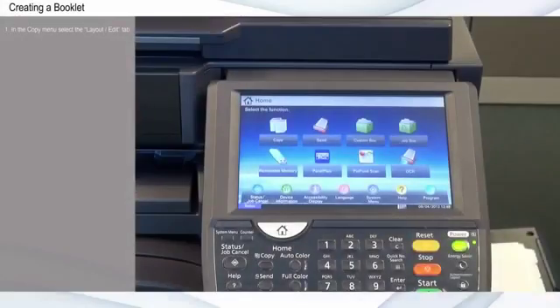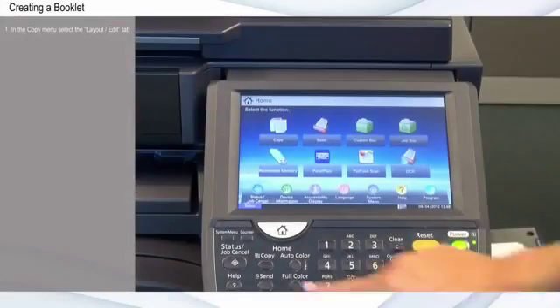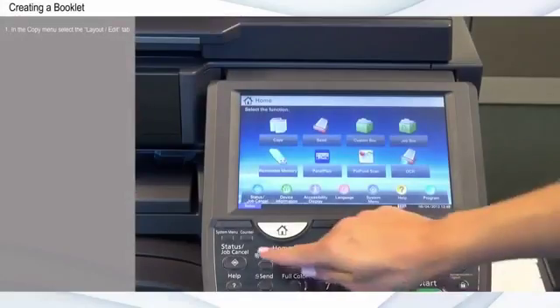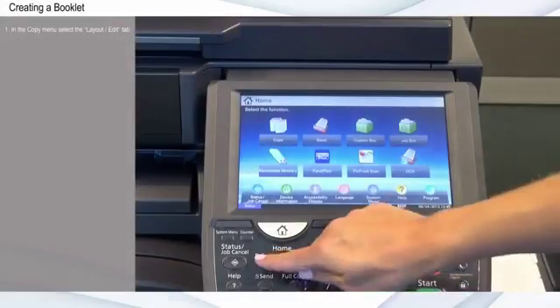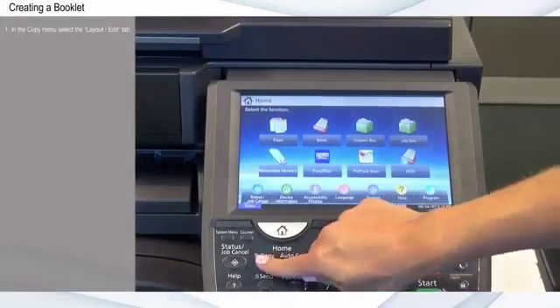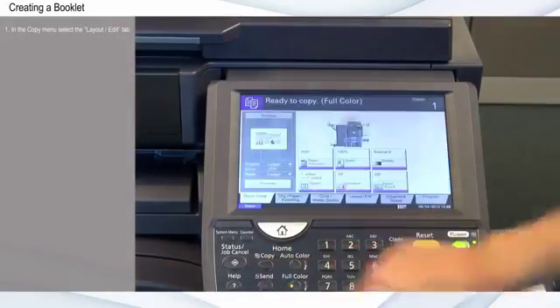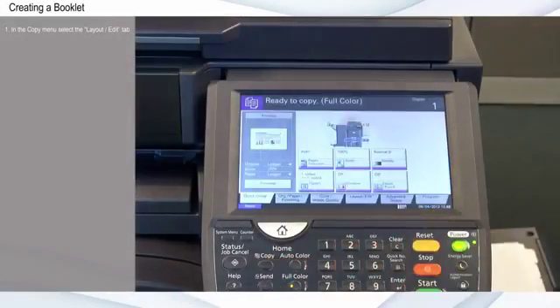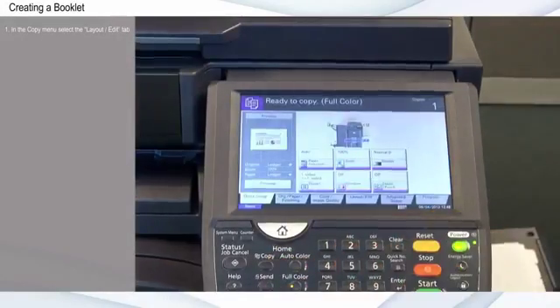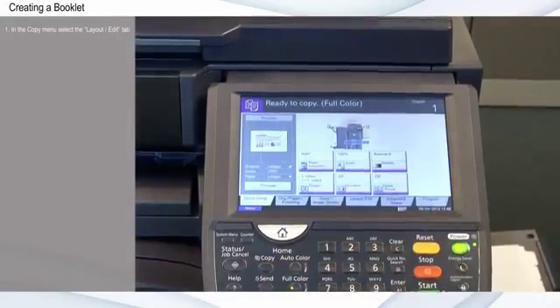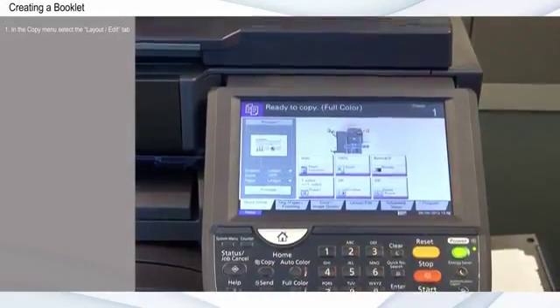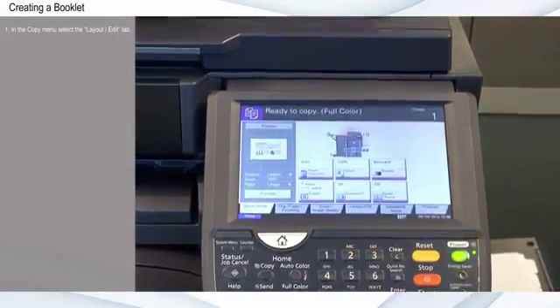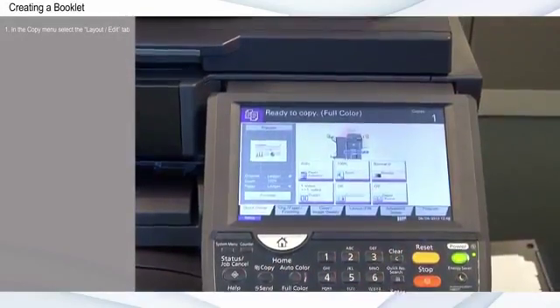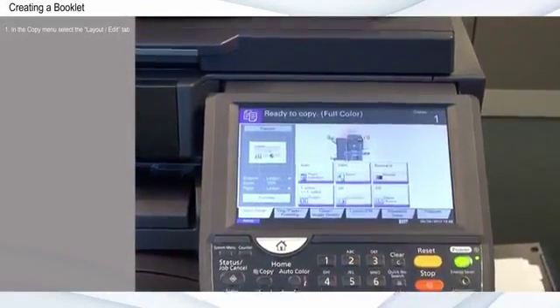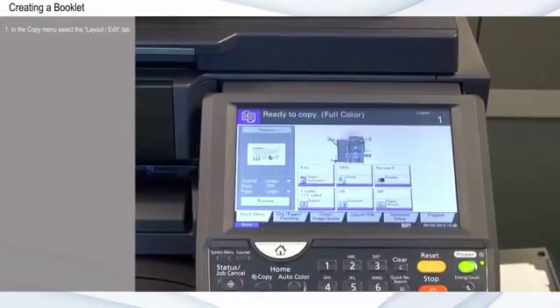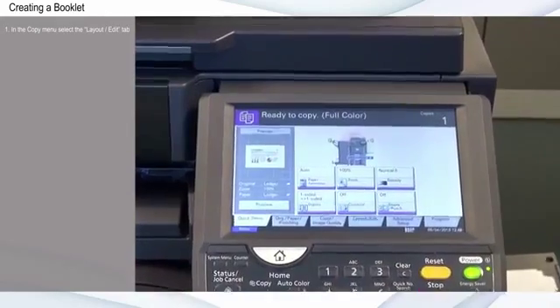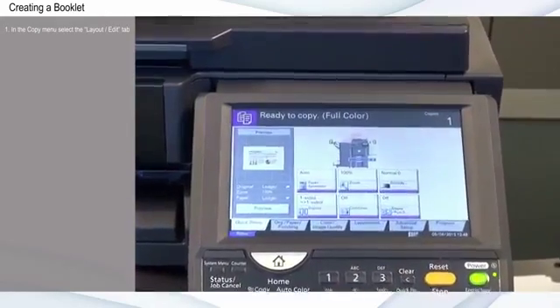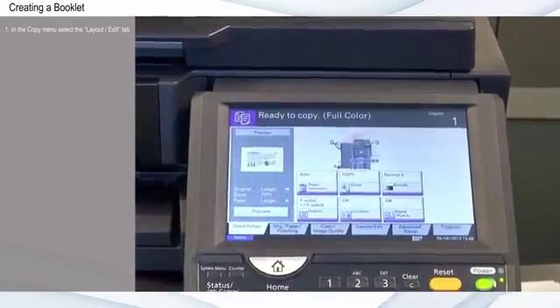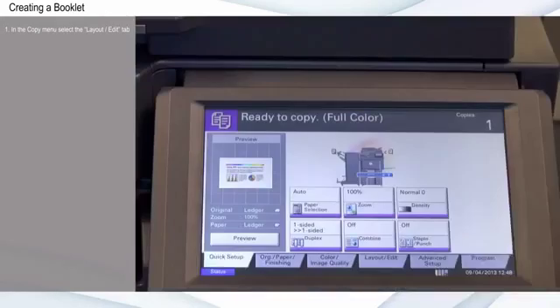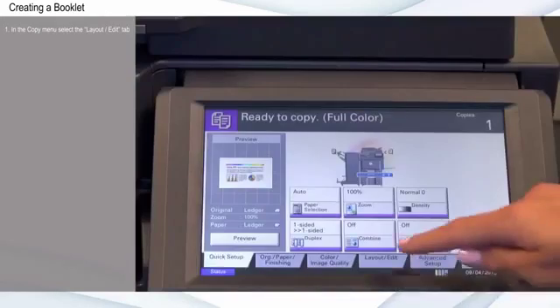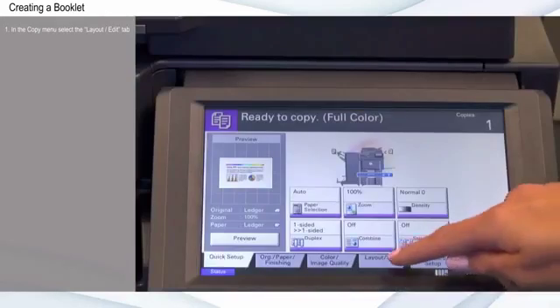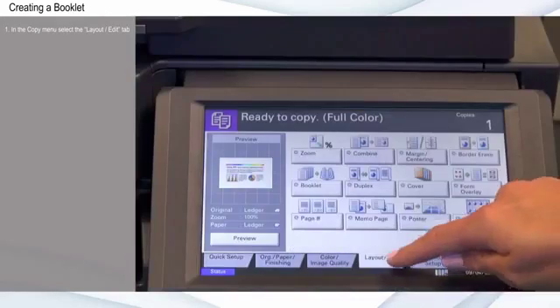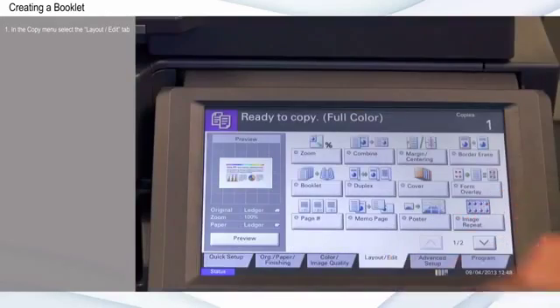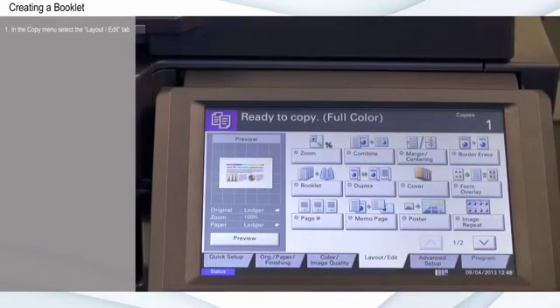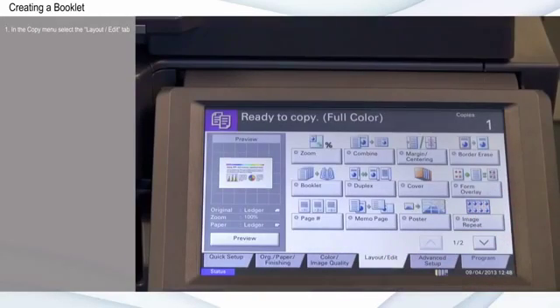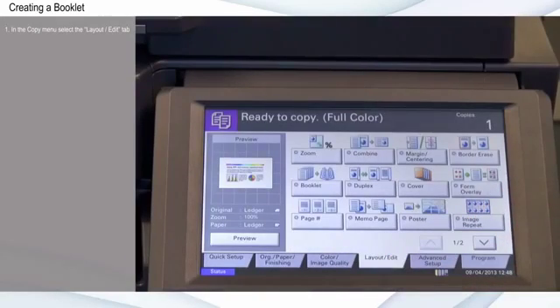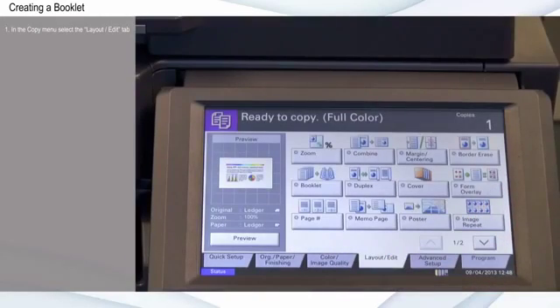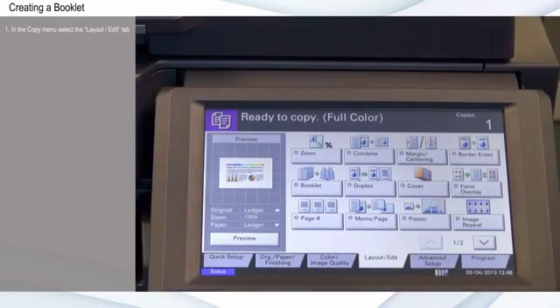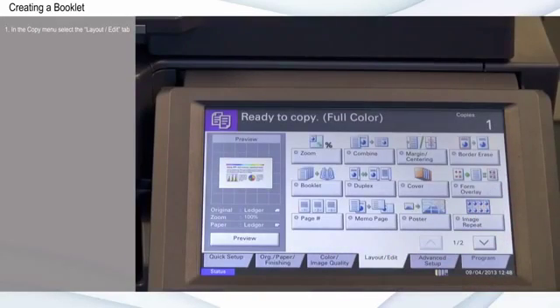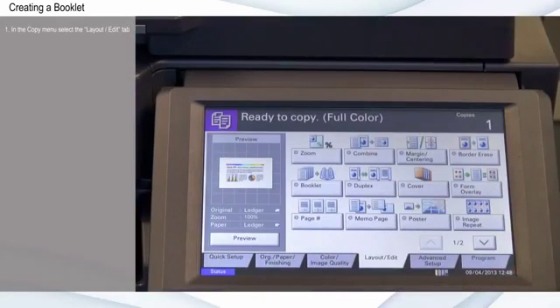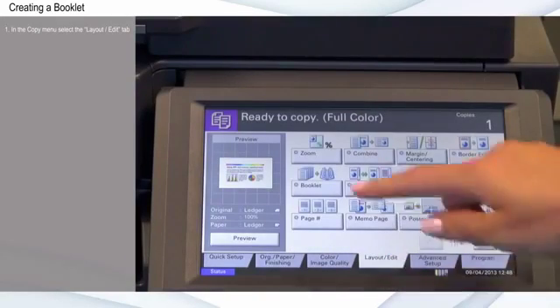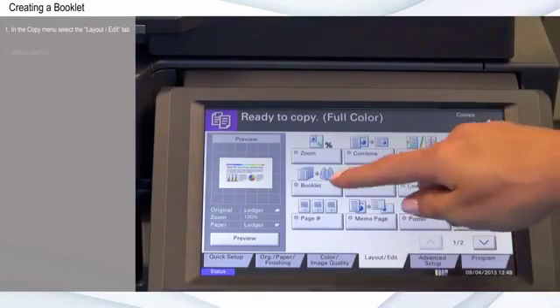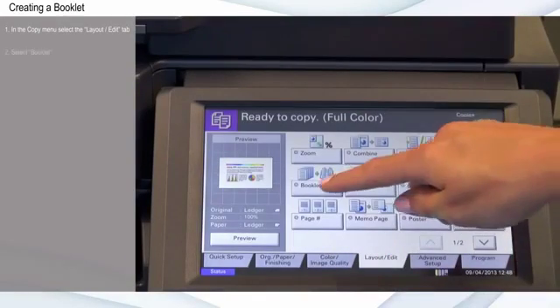In the Copy menu, select the Layout Edit tab and select Booklet.